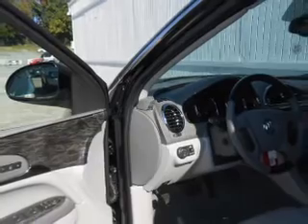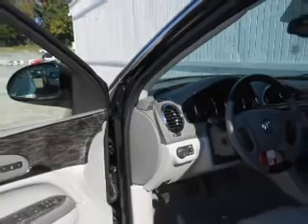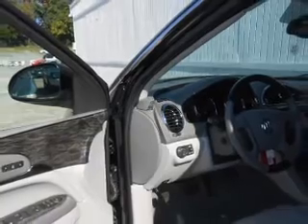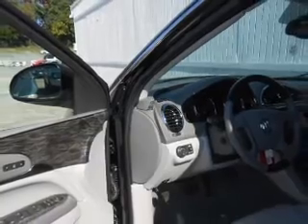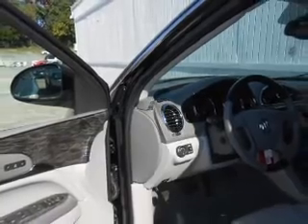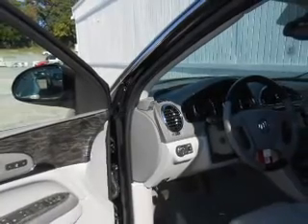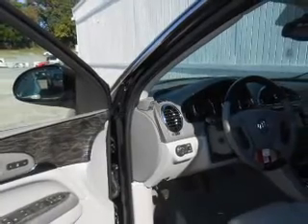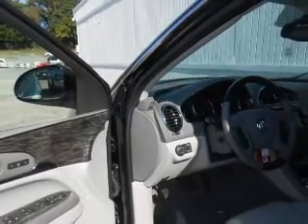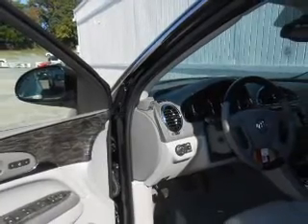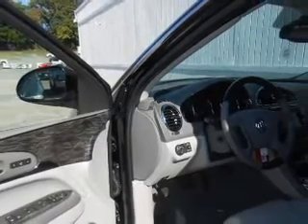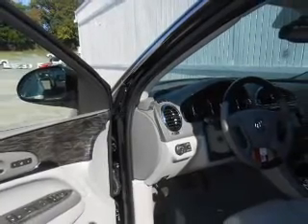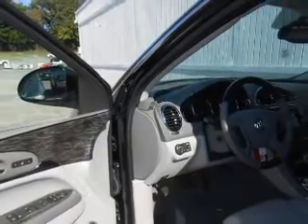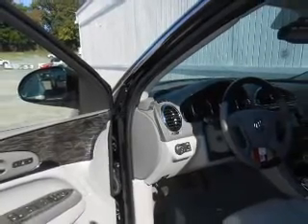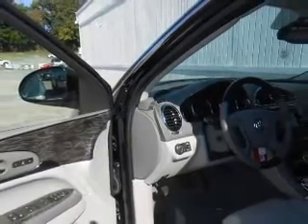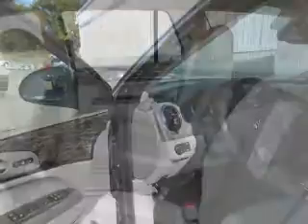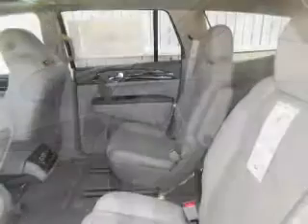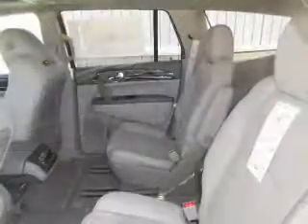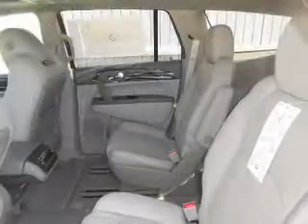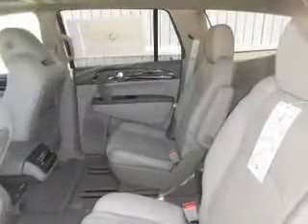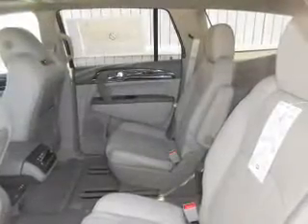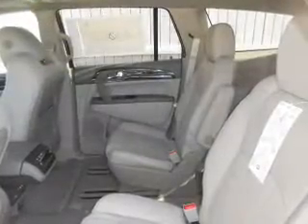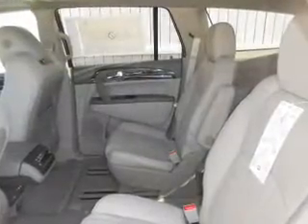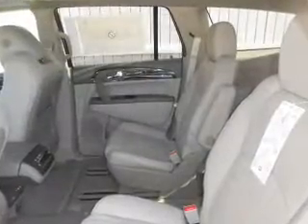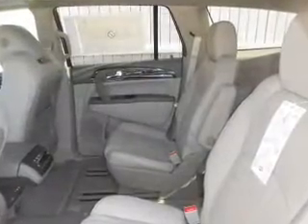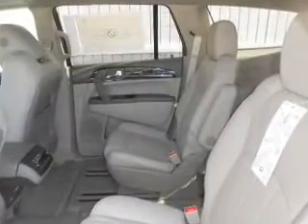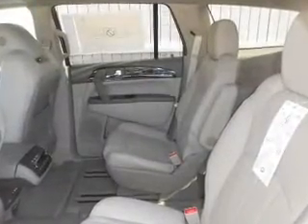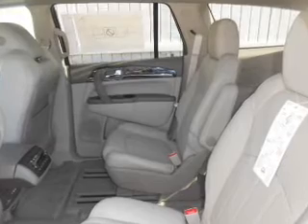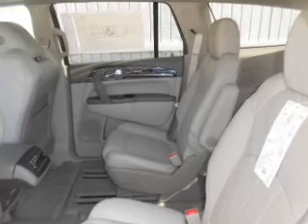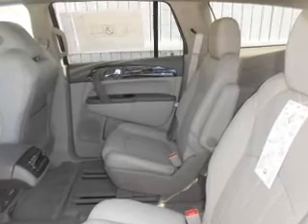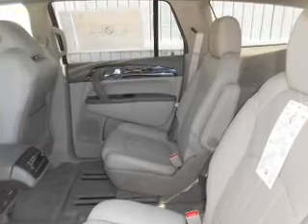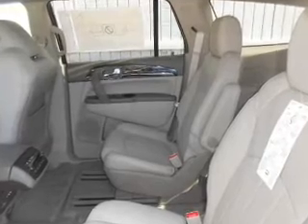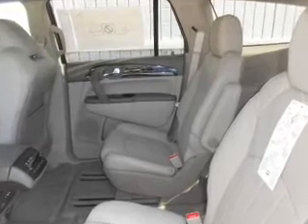Premium wheels give a more luxurious look. A premium sound system is just one of the benefits of owning this vehicle.